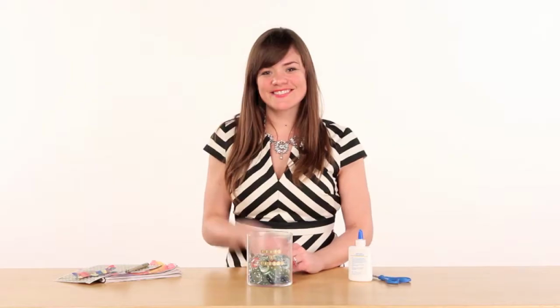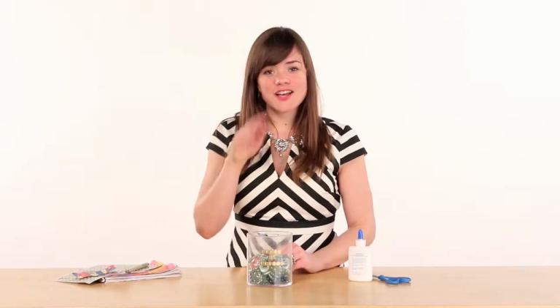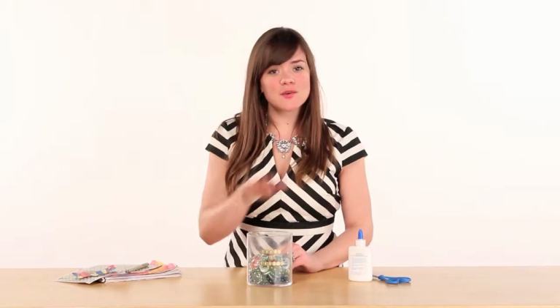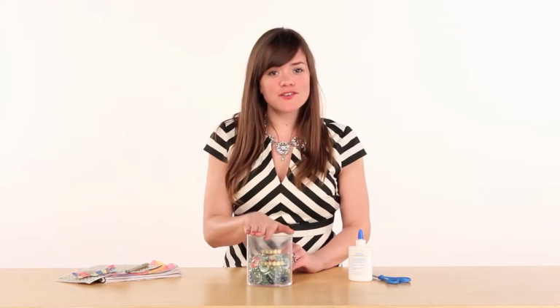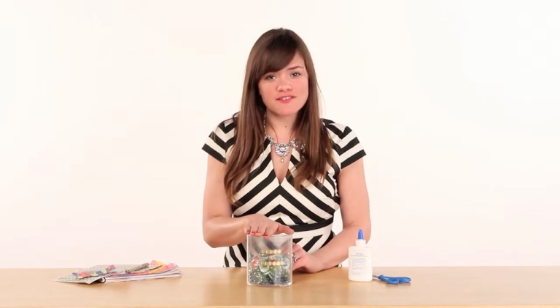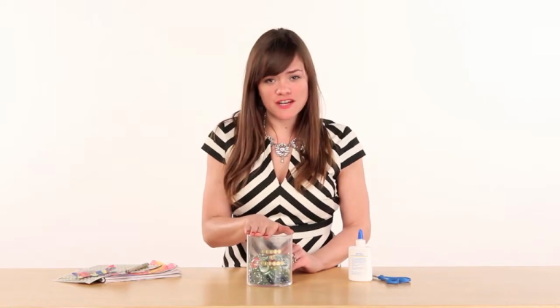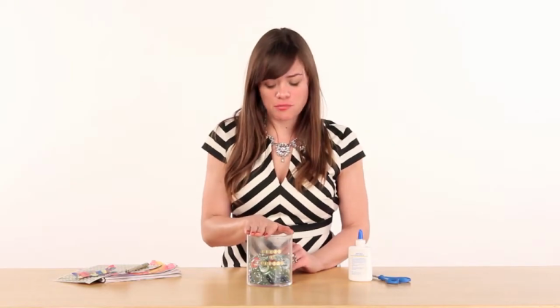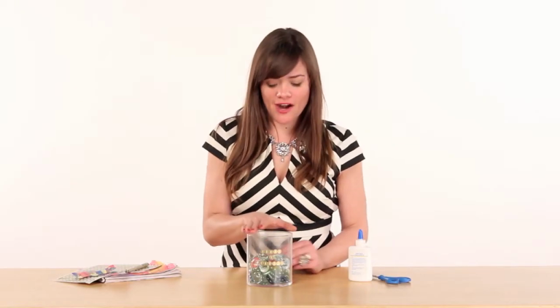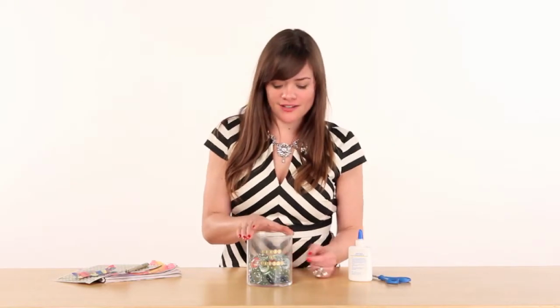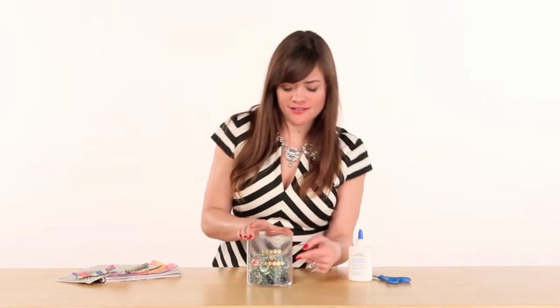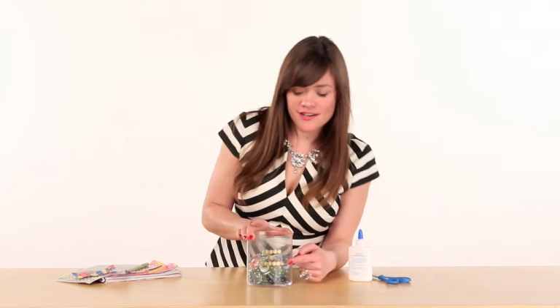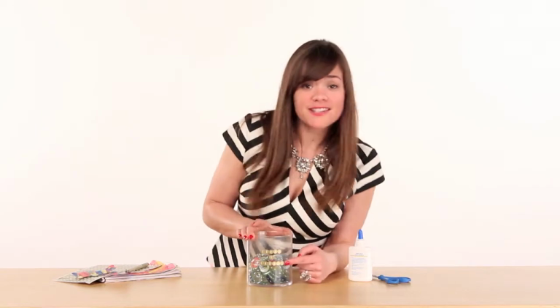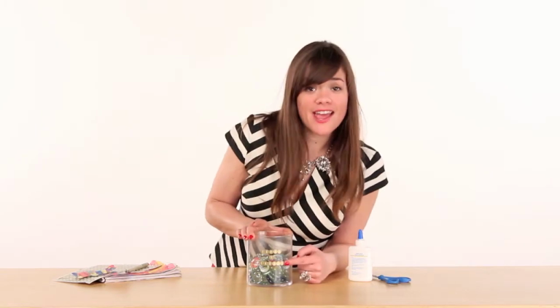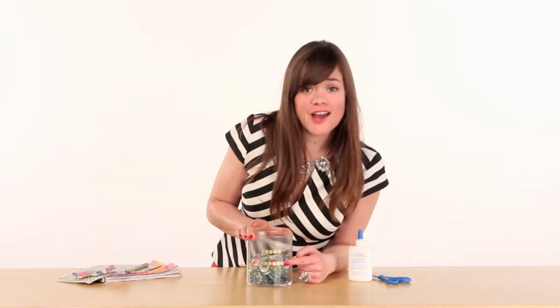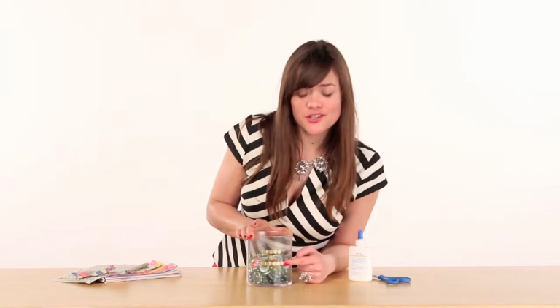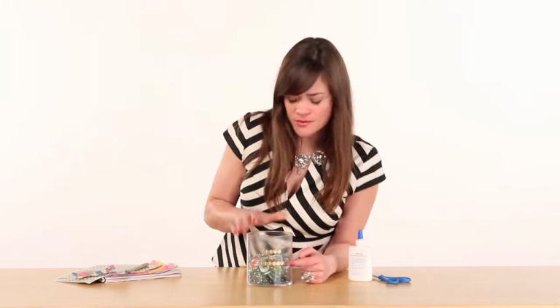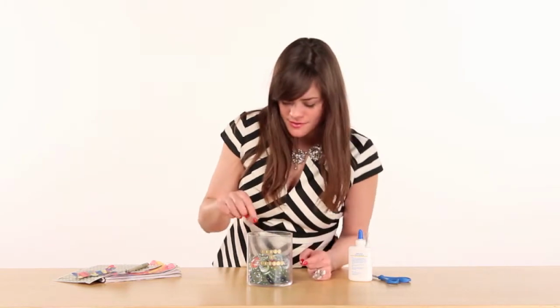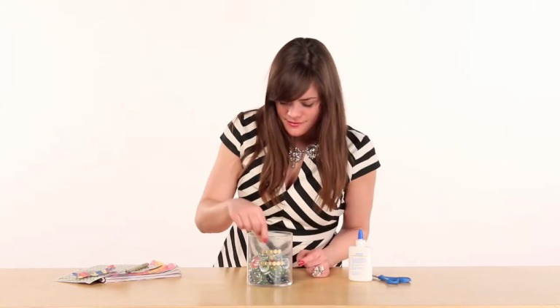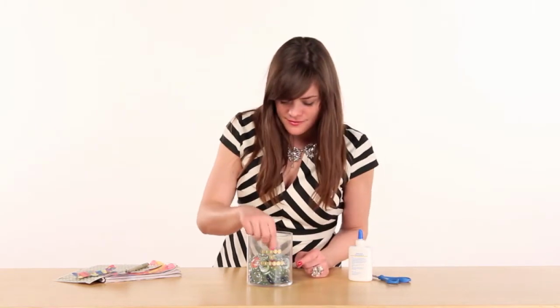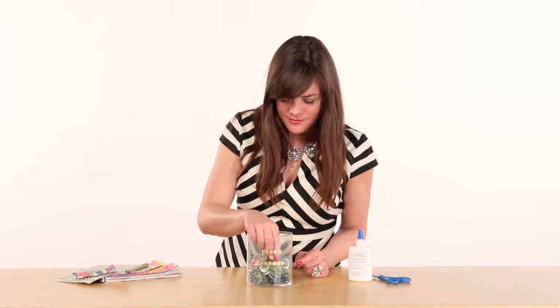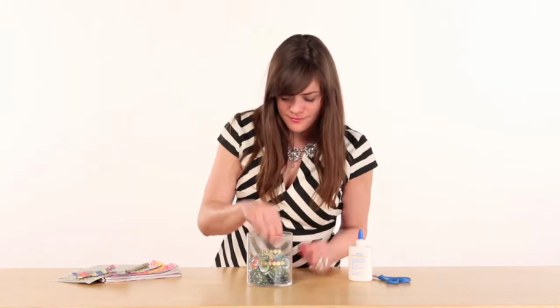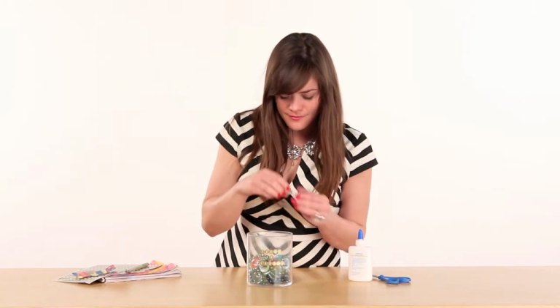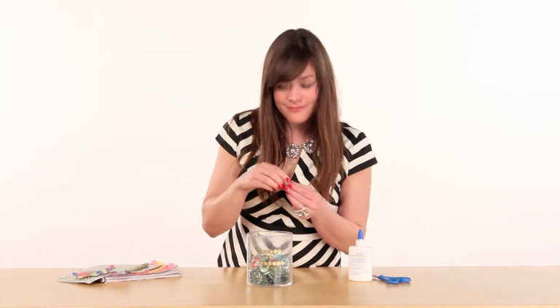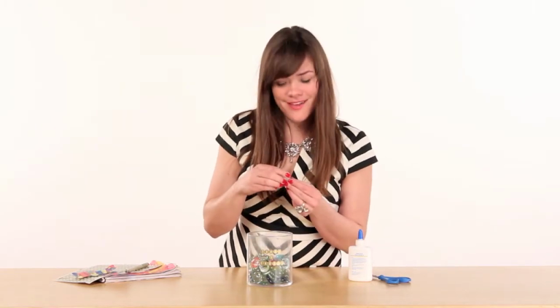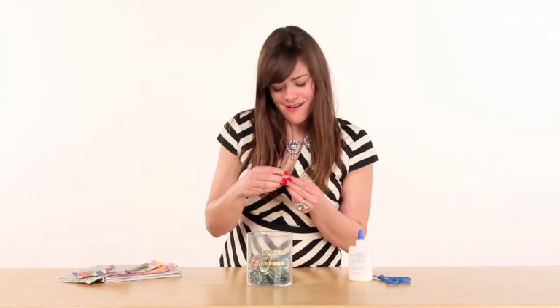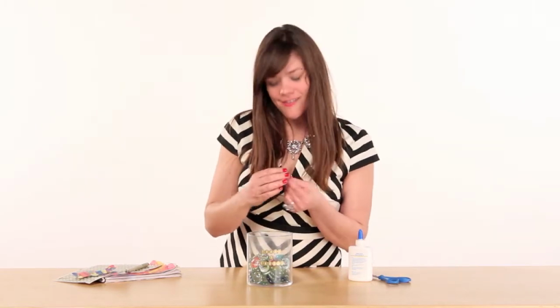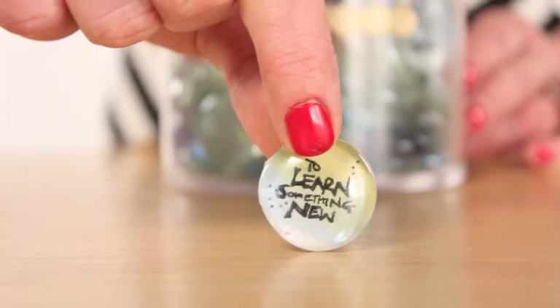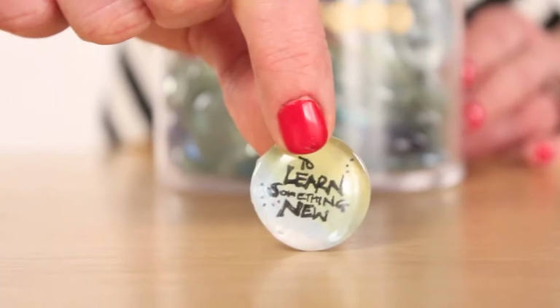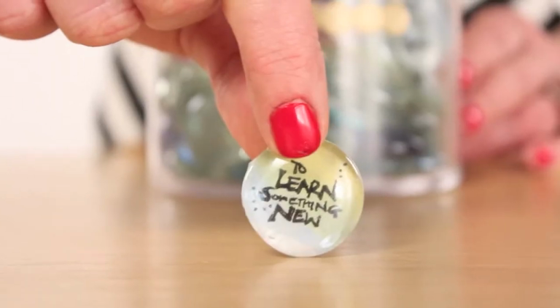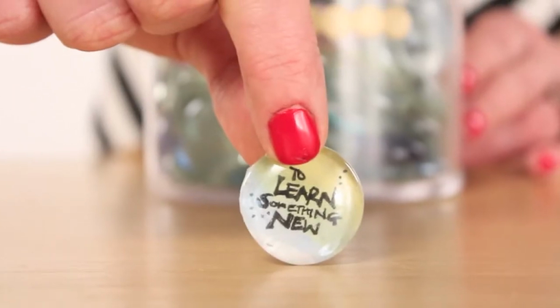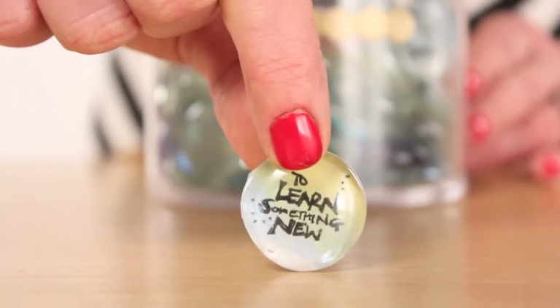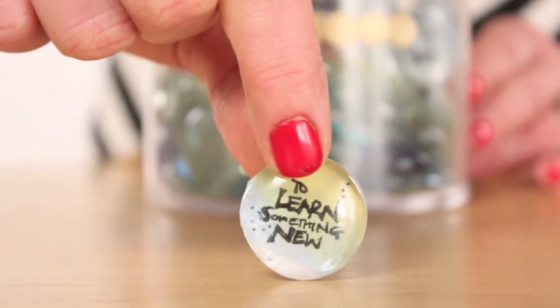Here's the finished product: 'Today I choose to learn something new.'